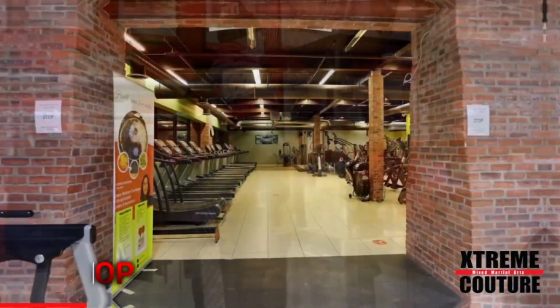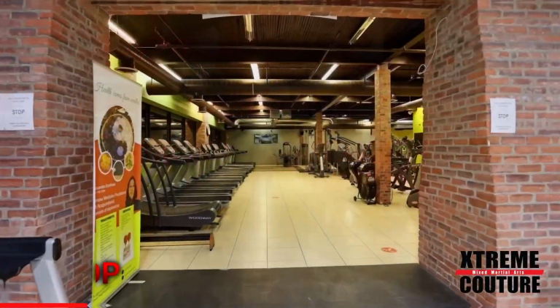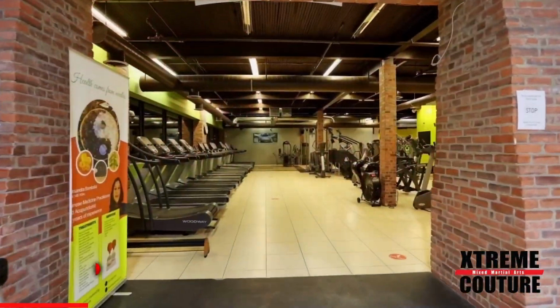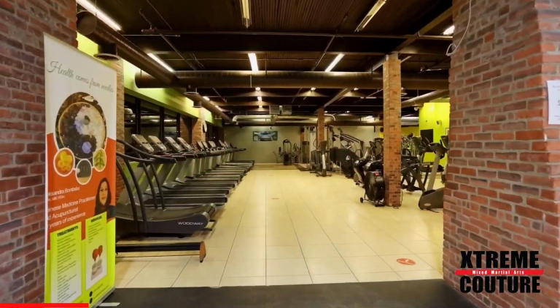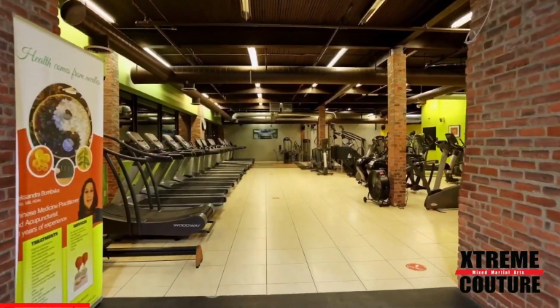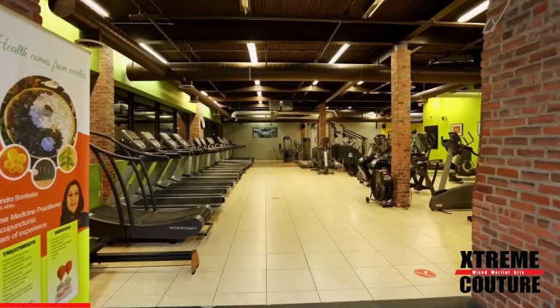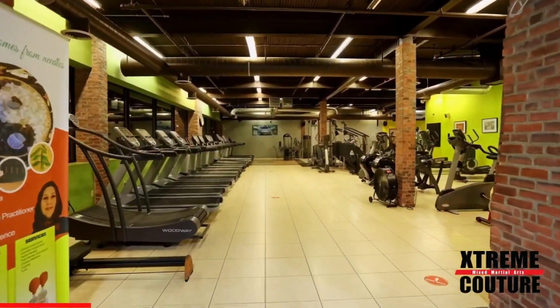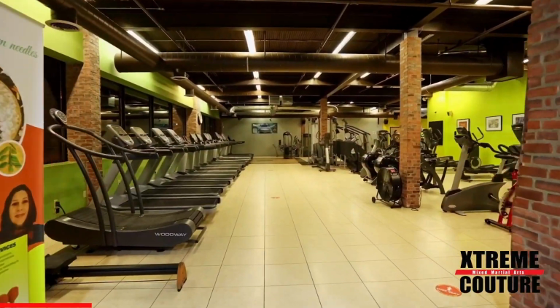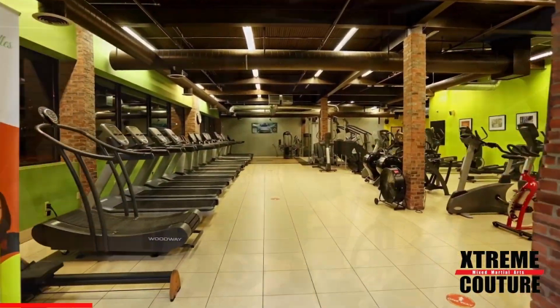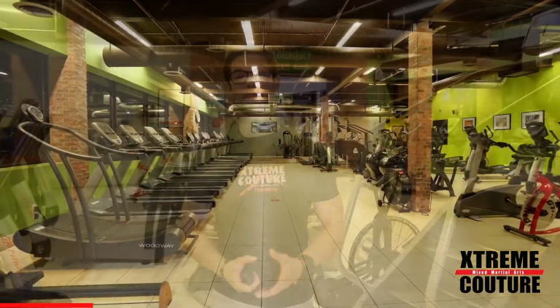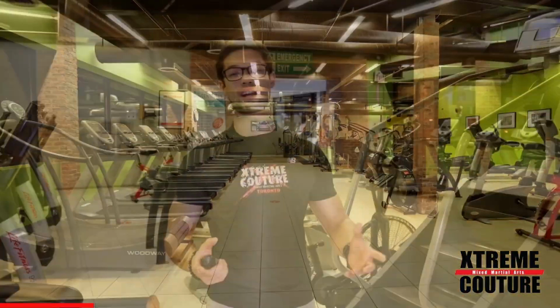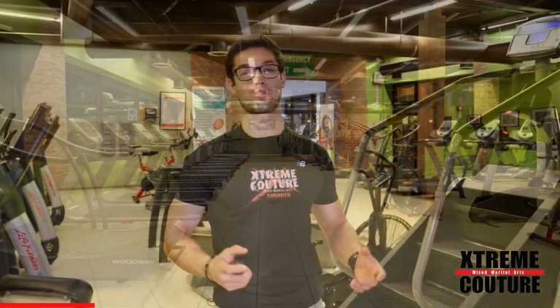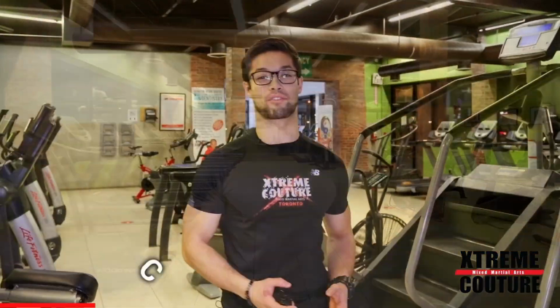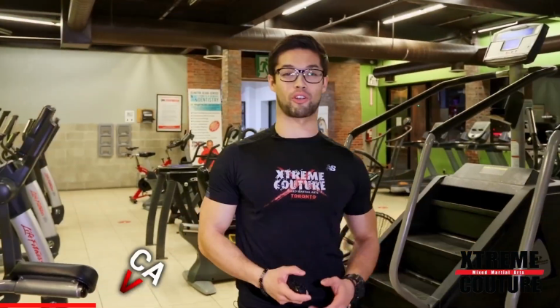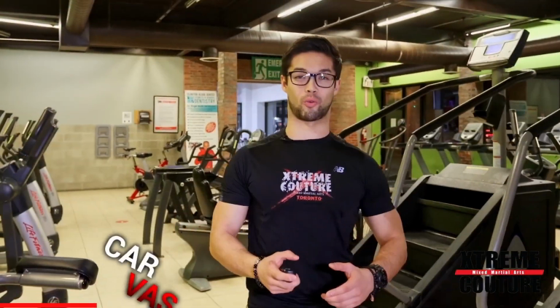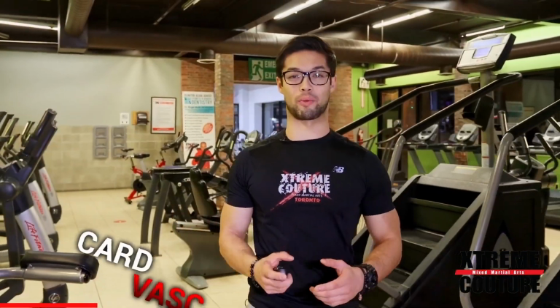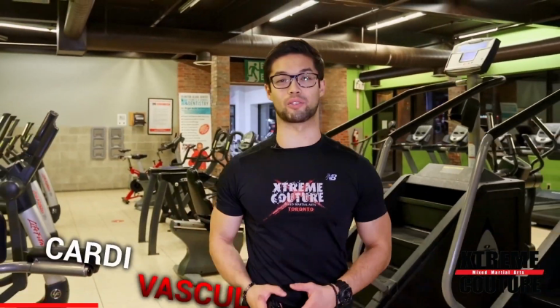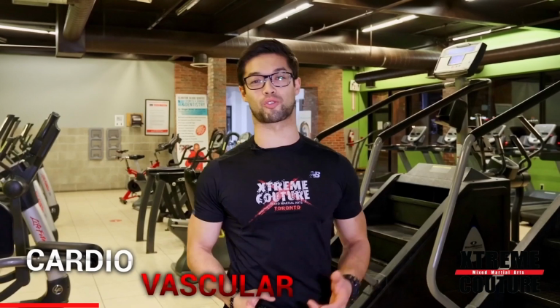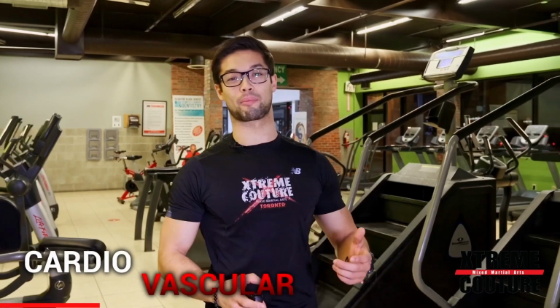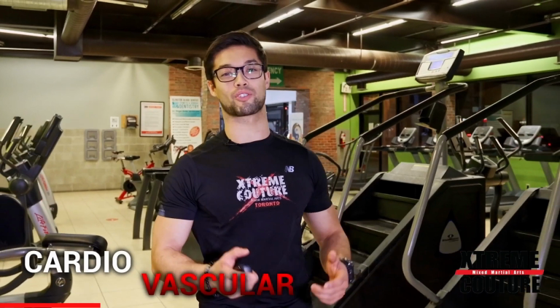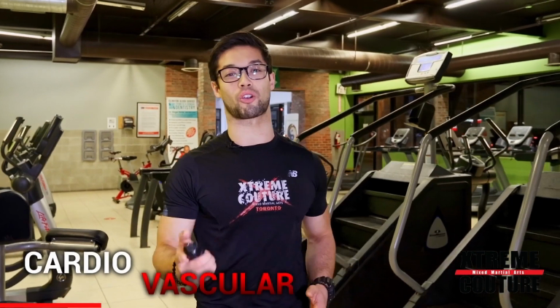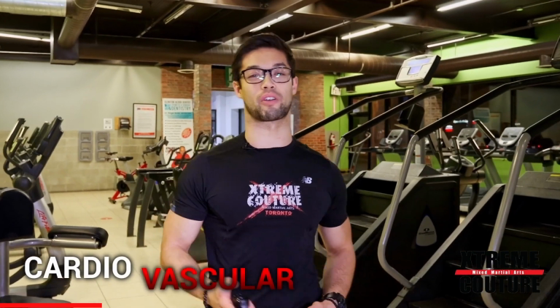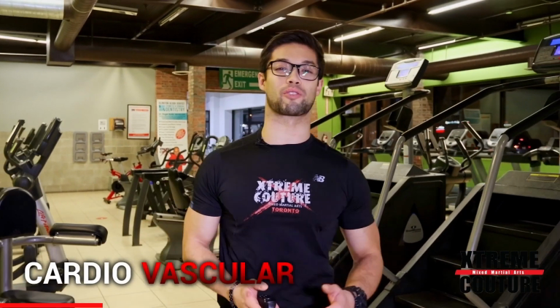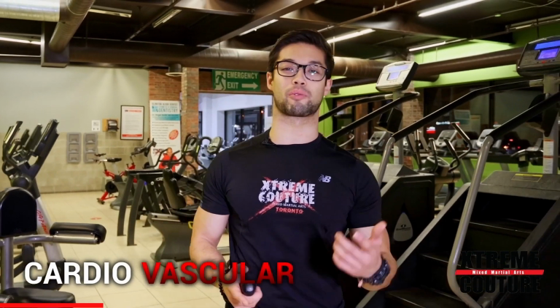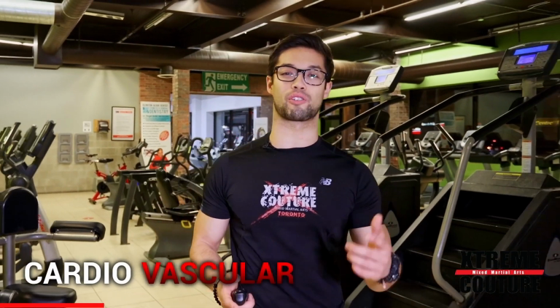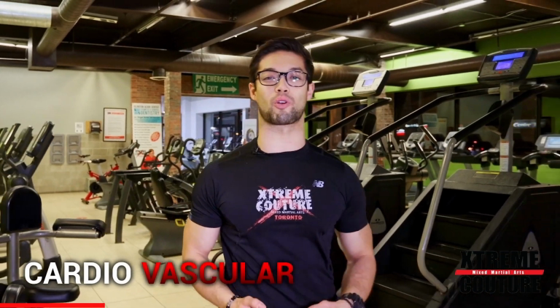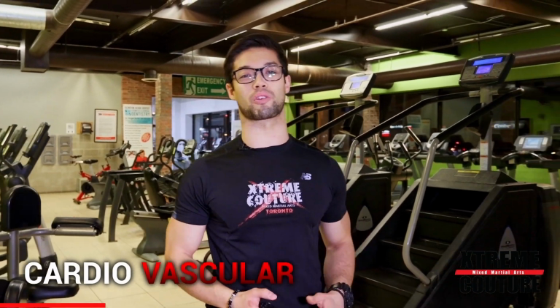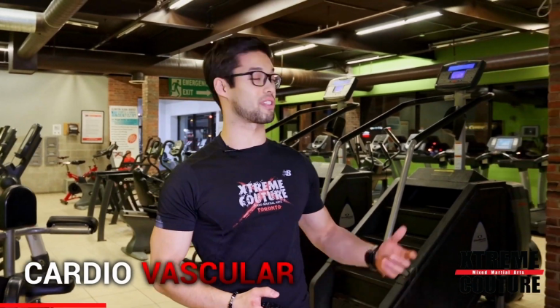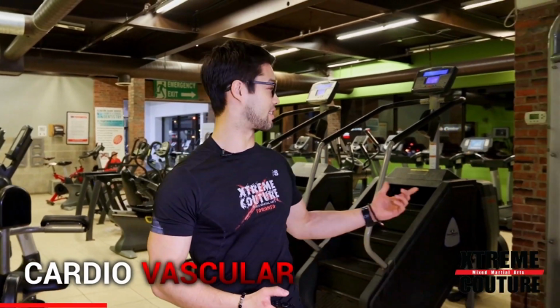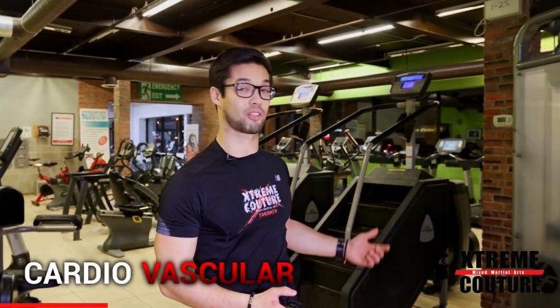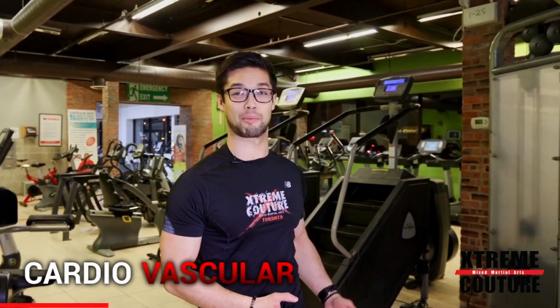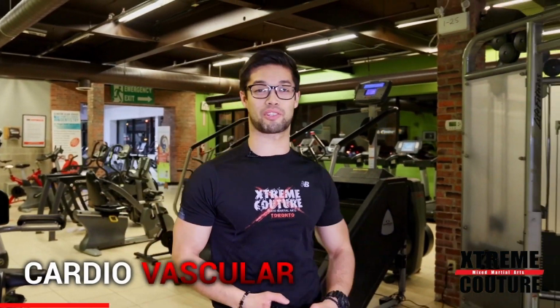As you enter the working floor, you're met with a vast array of cardio equipment including treadmills, arc trainers, machine rowers, and stair climbers.